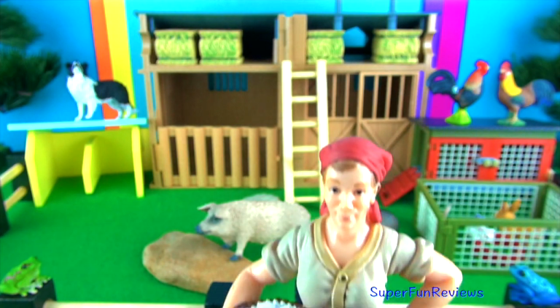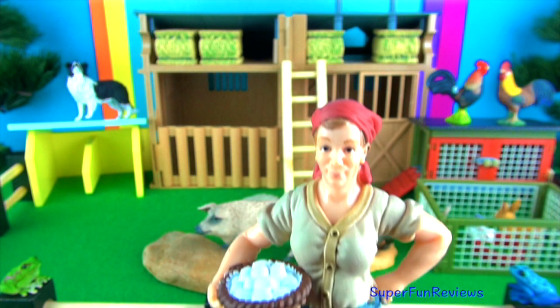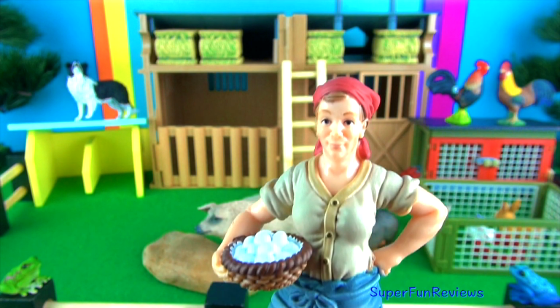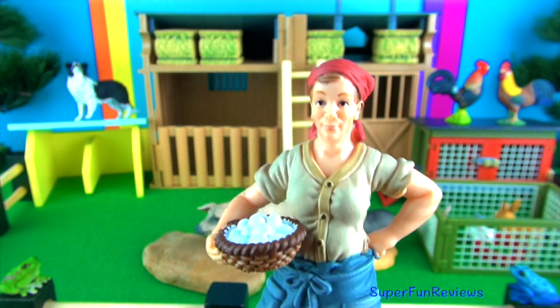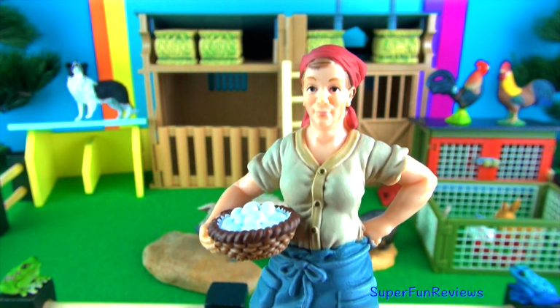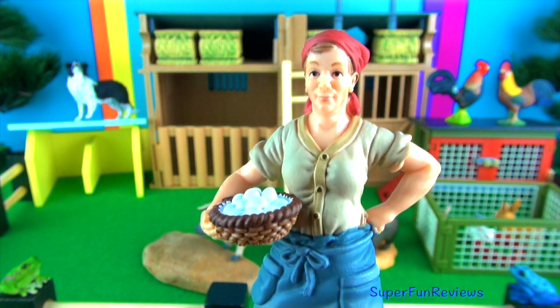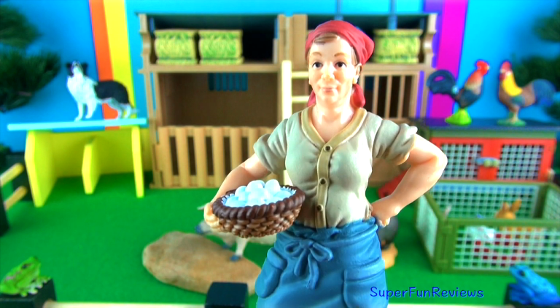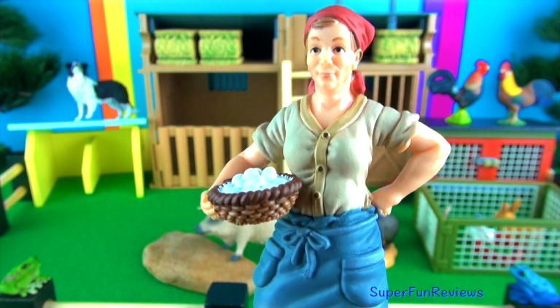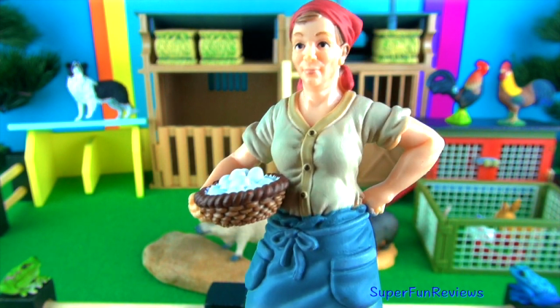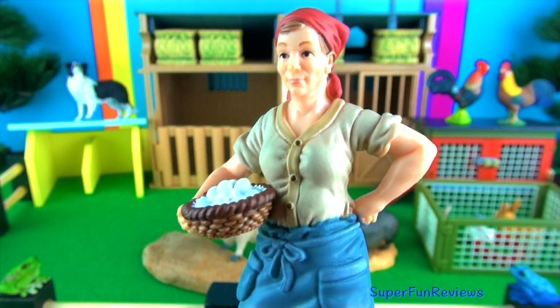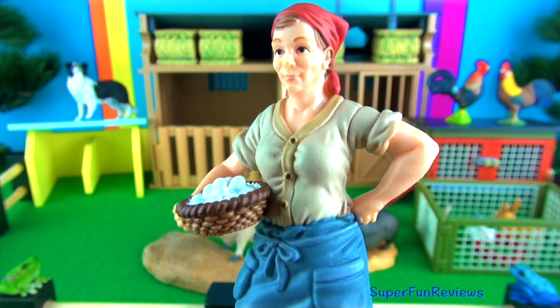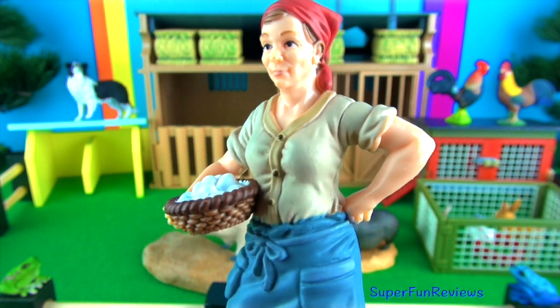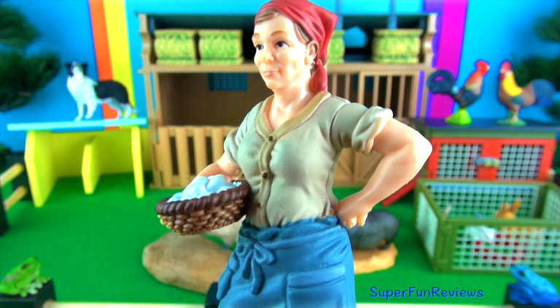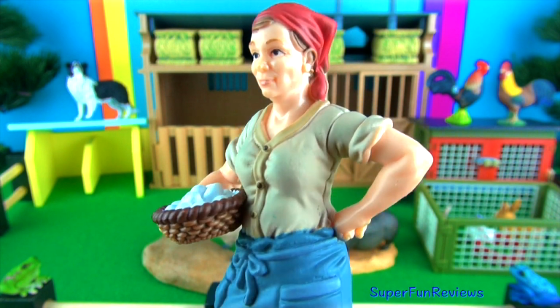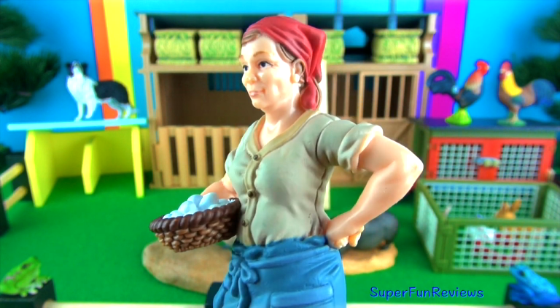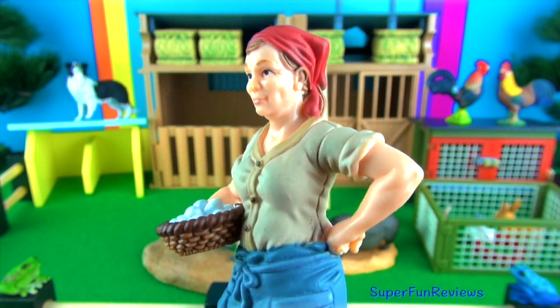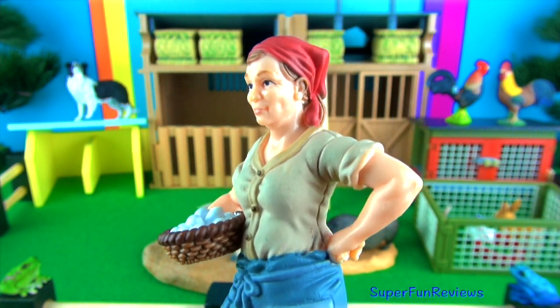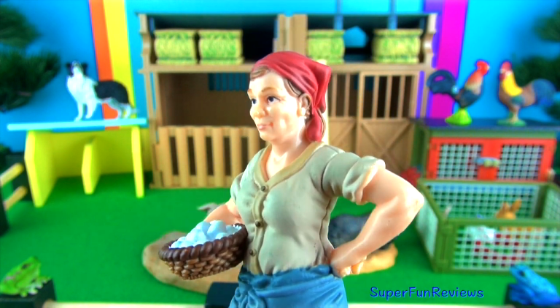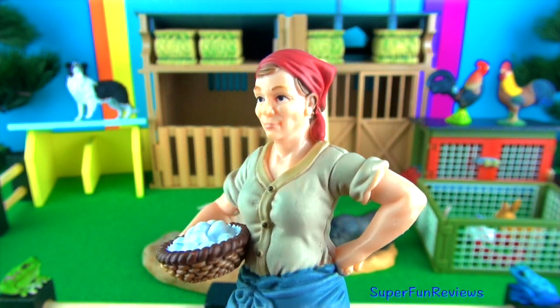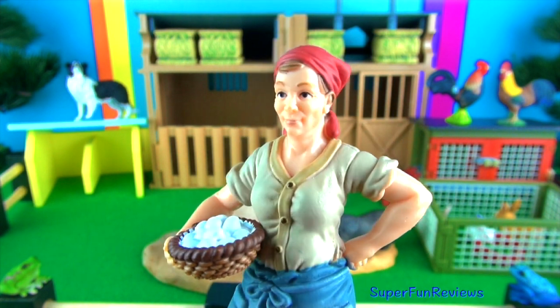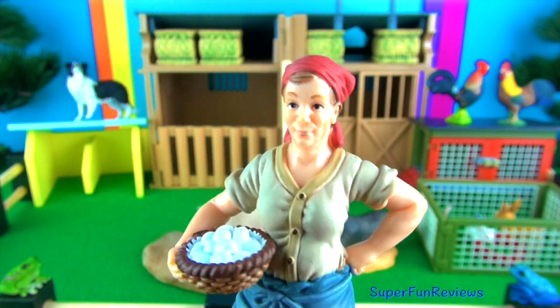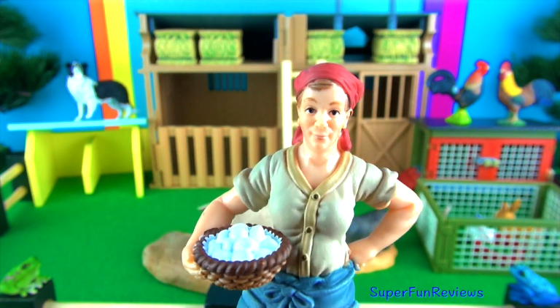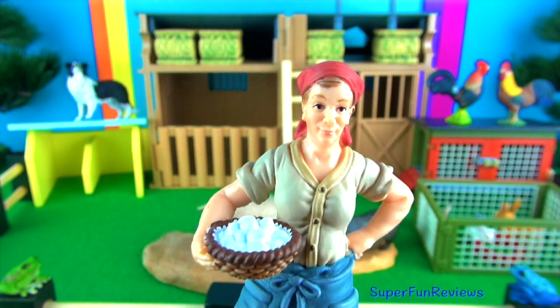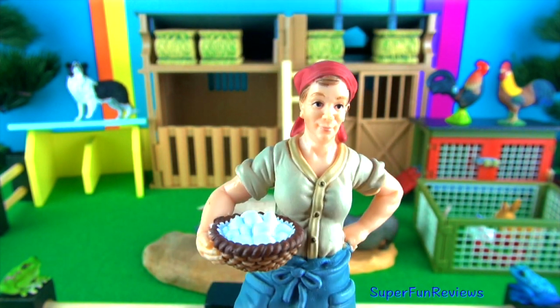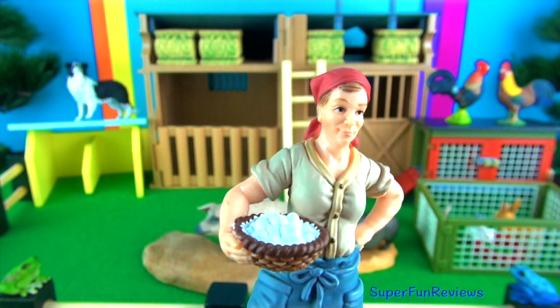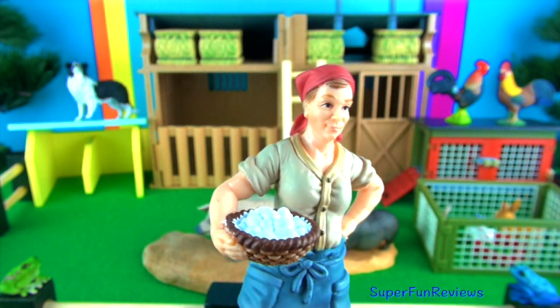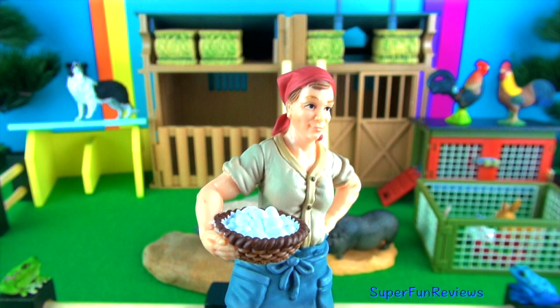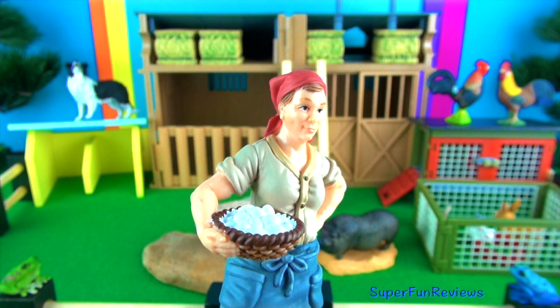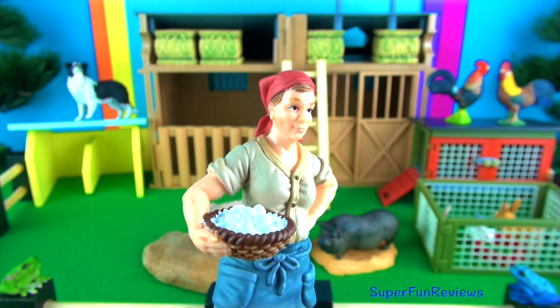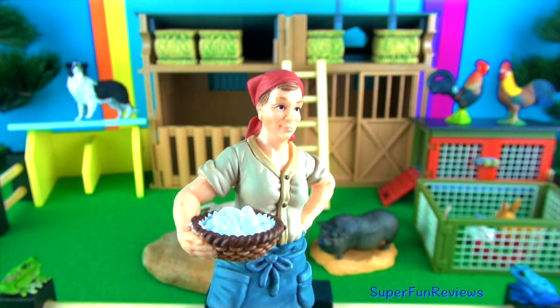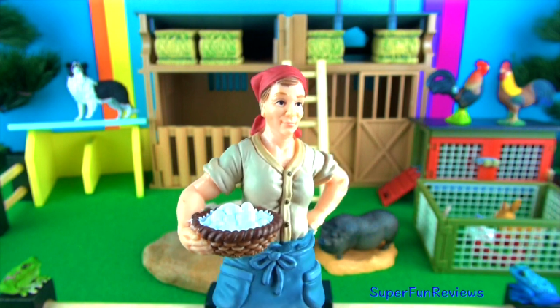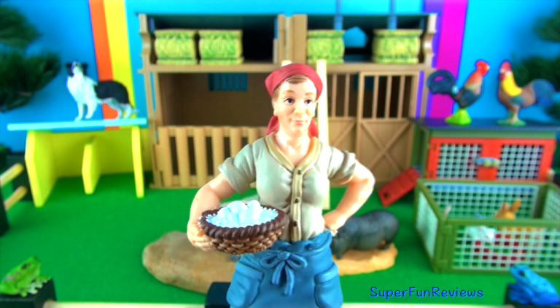This is Margaret, my farm girl. She collects the eggs from the hens and looks after the rabbits.